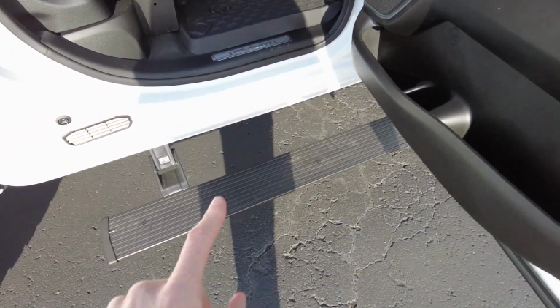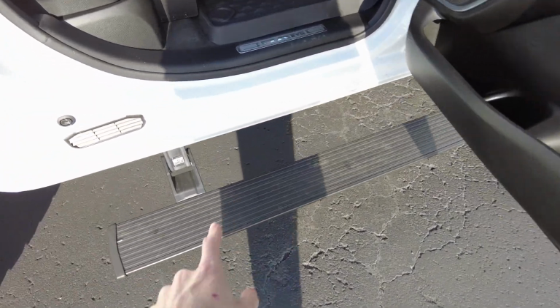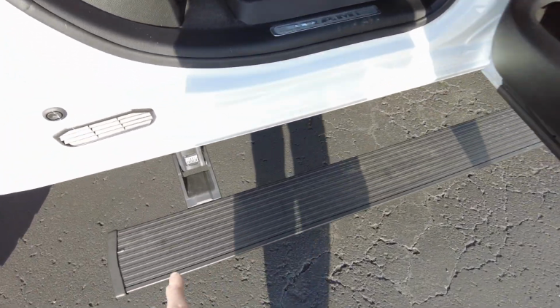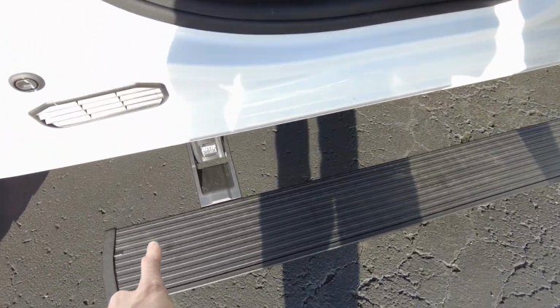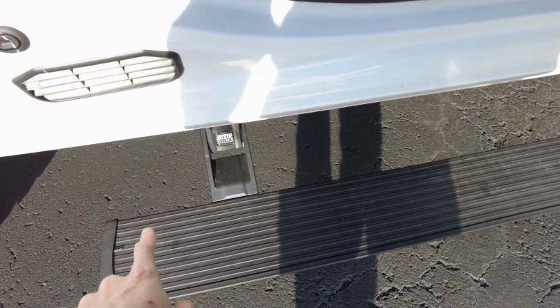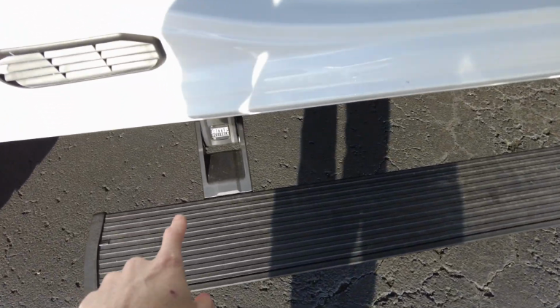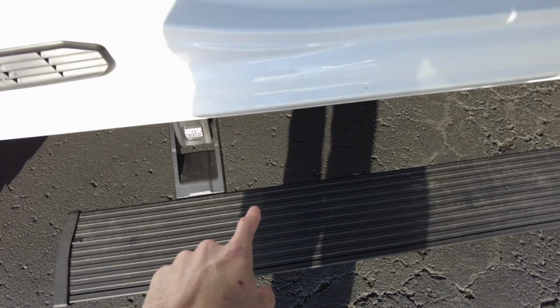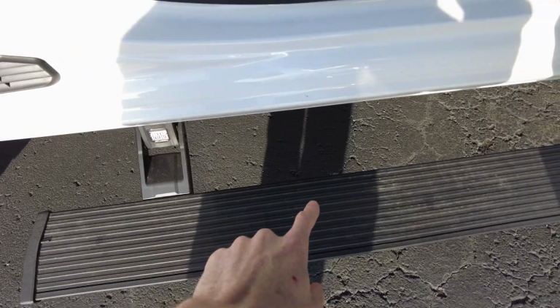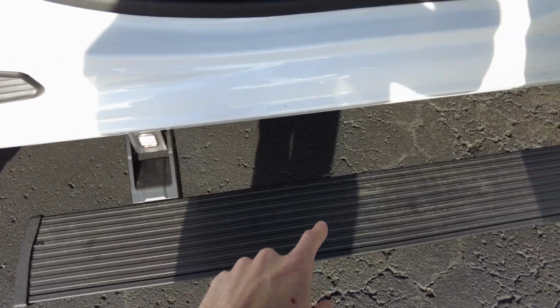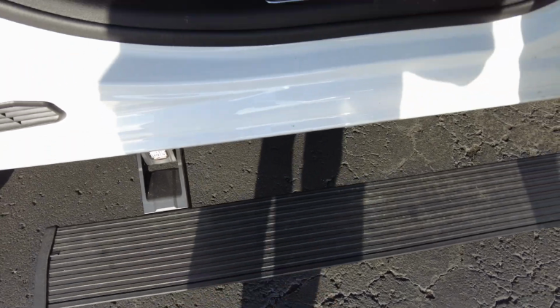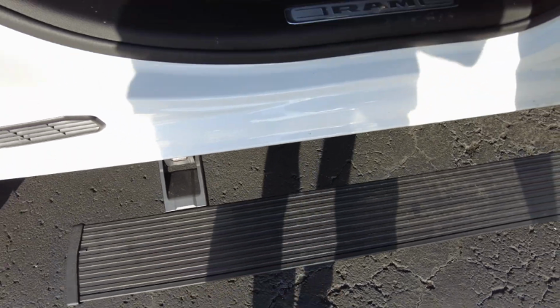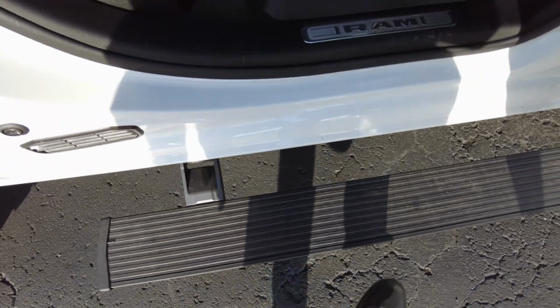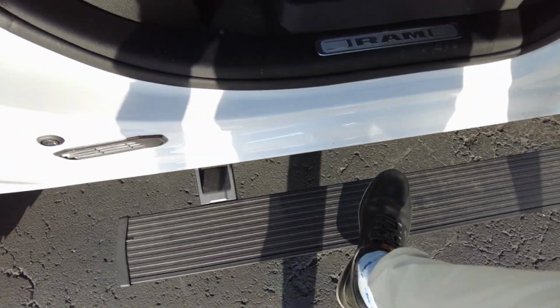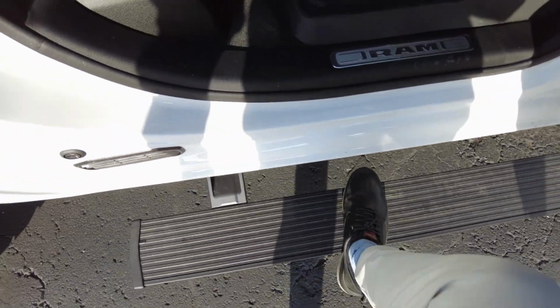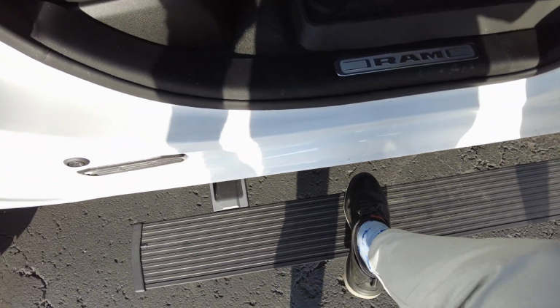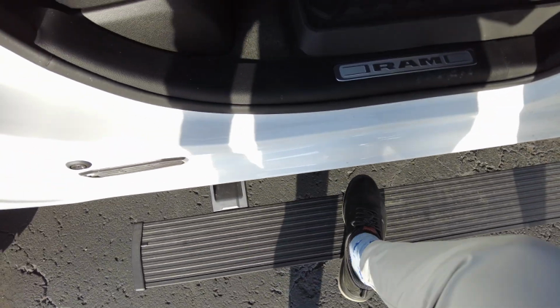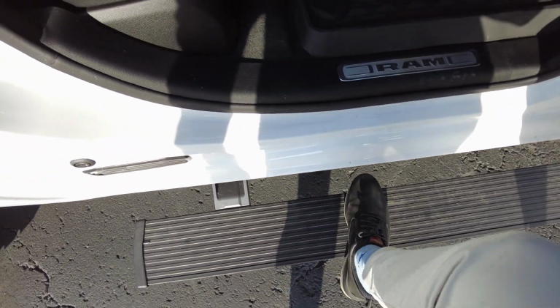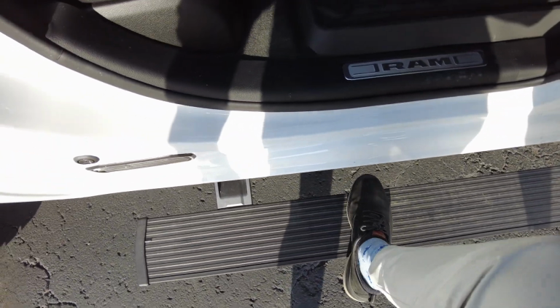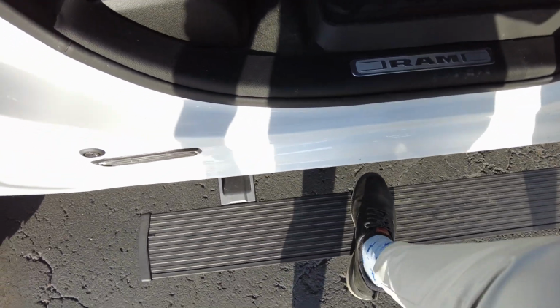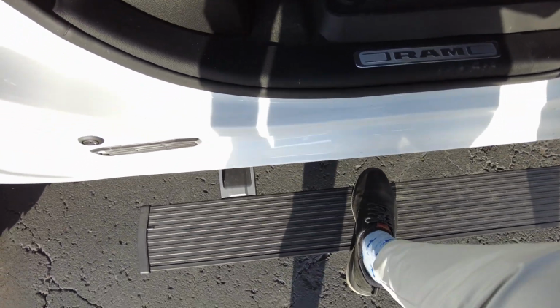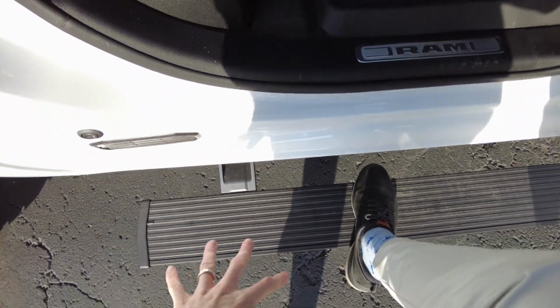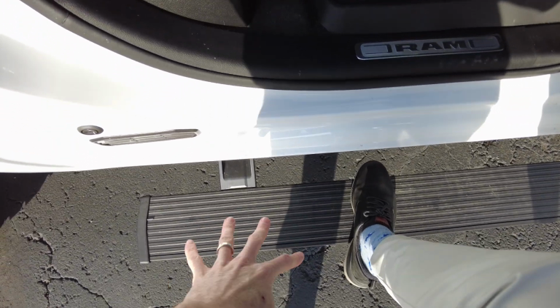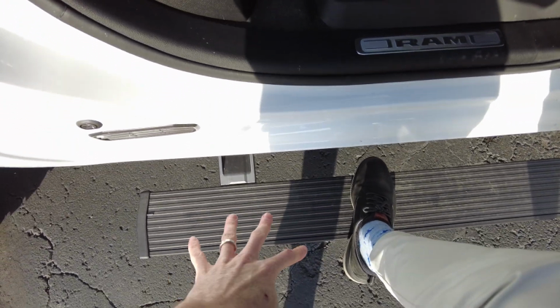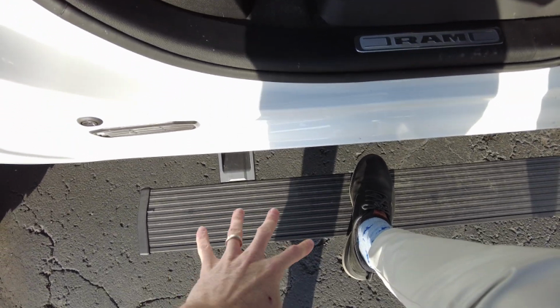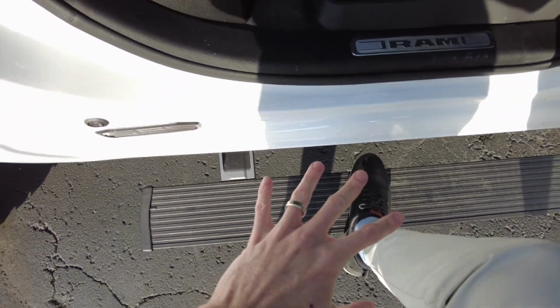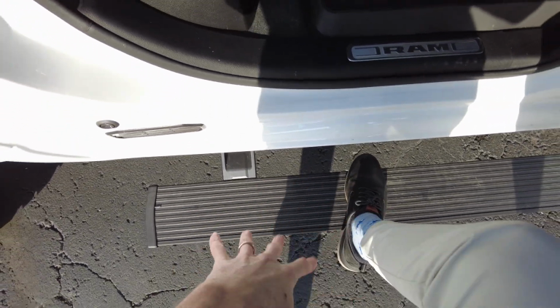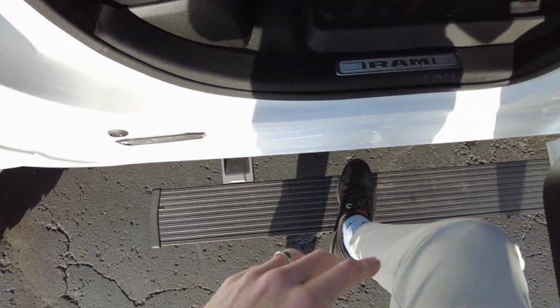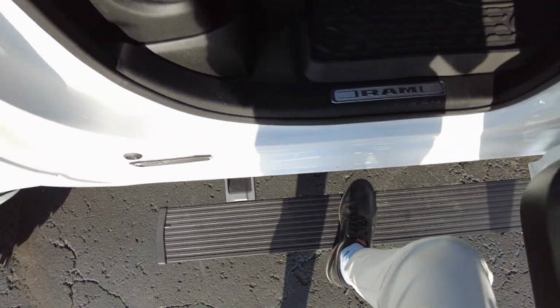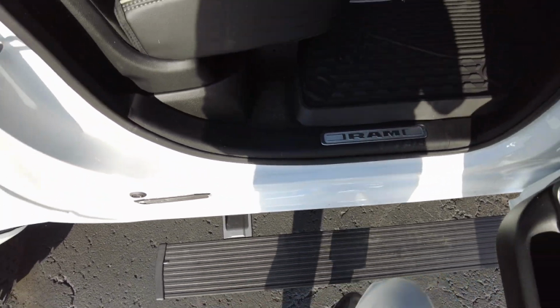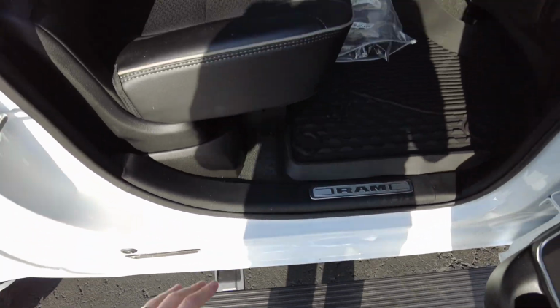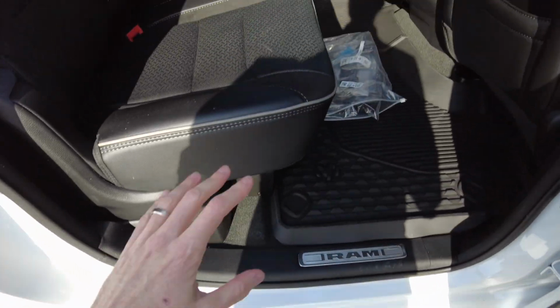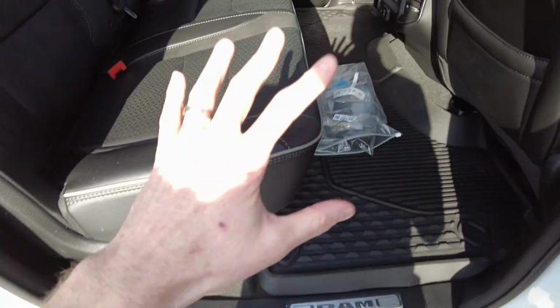Those are power running boards — that's why I'm showing you down here. Nice big footprint on the power running boards, so they're easy to step on.